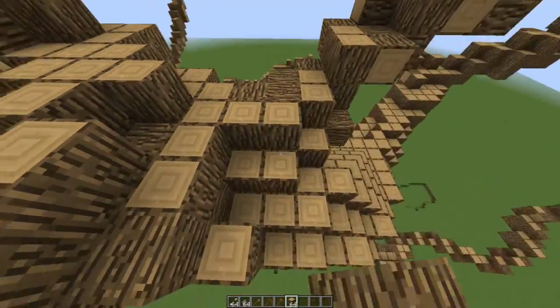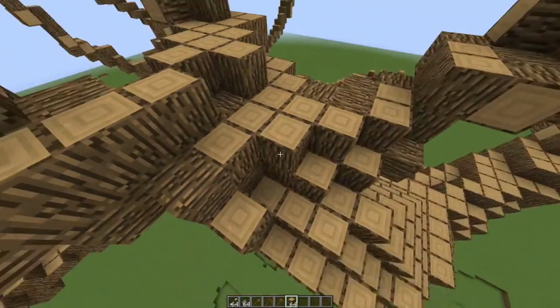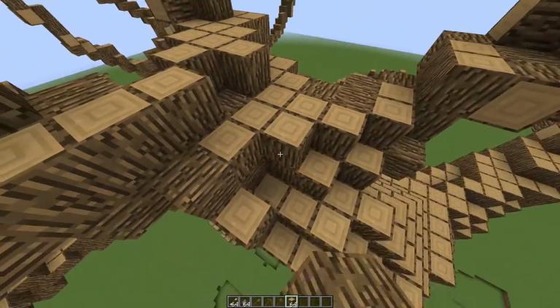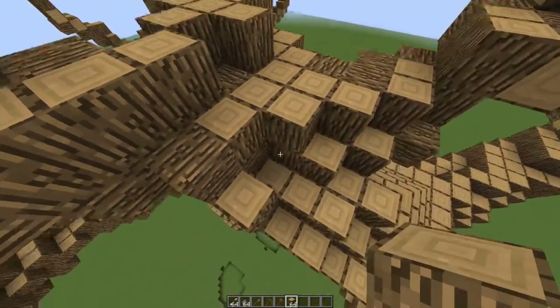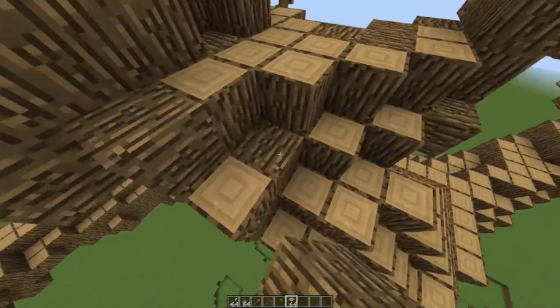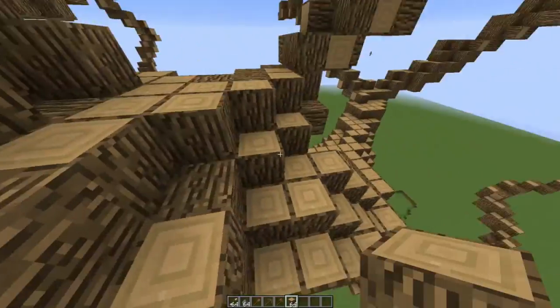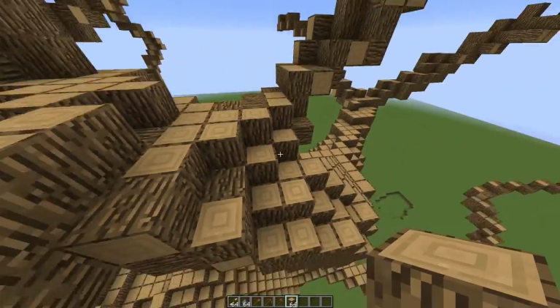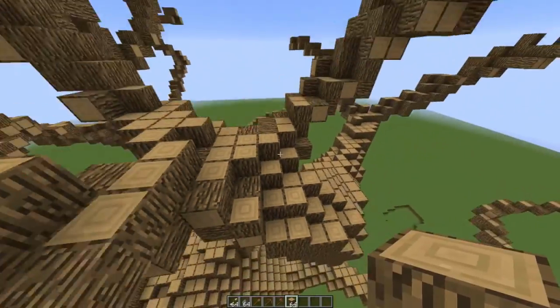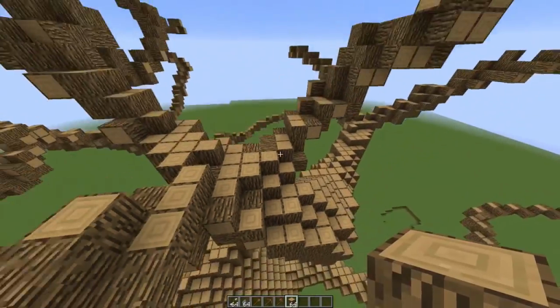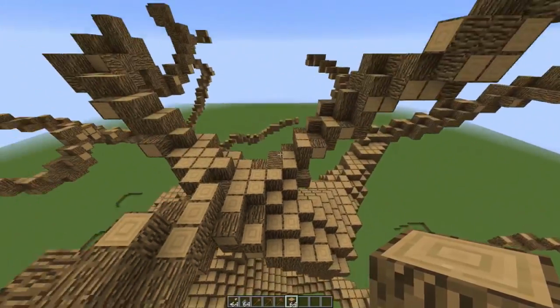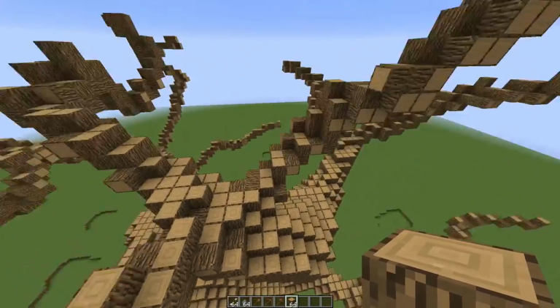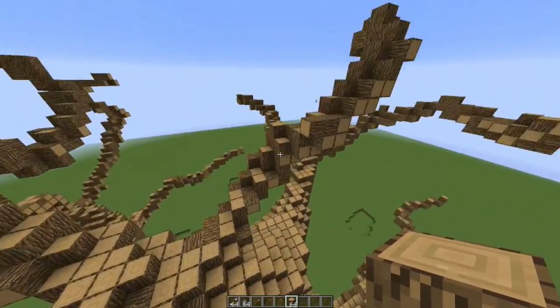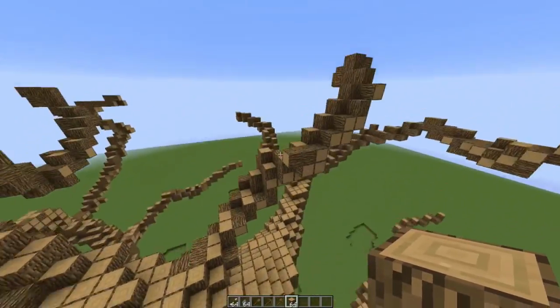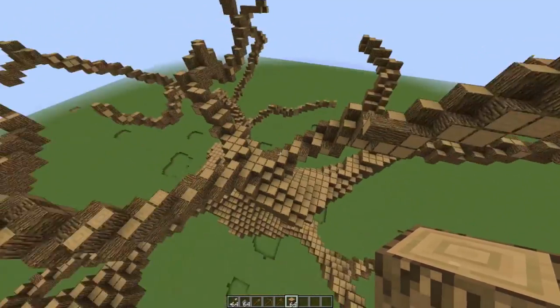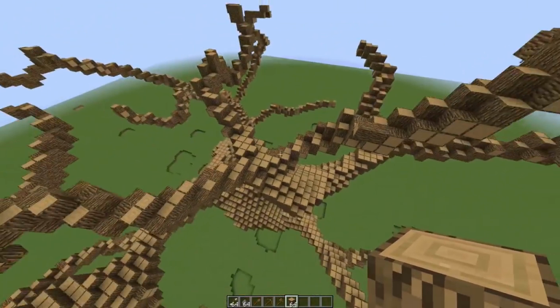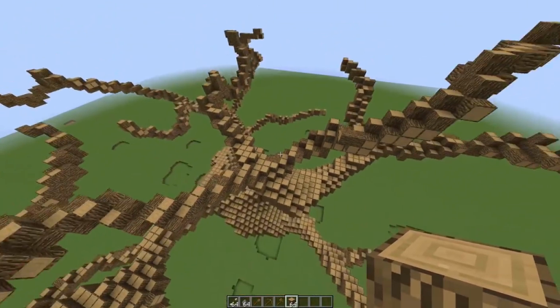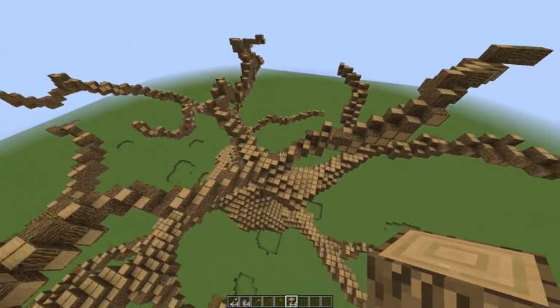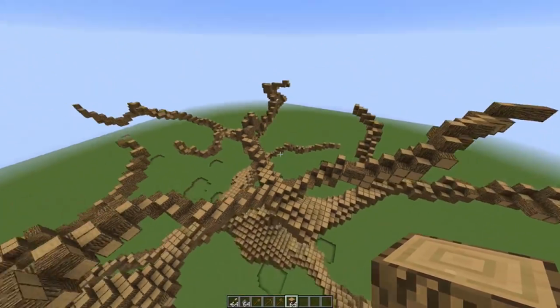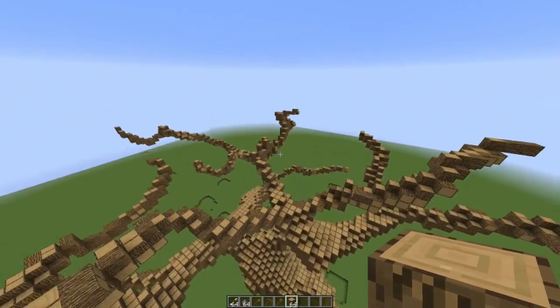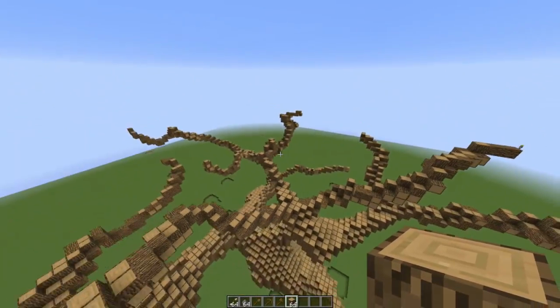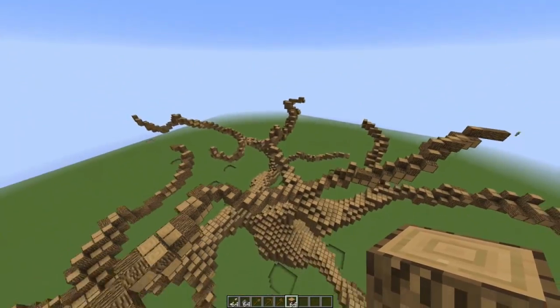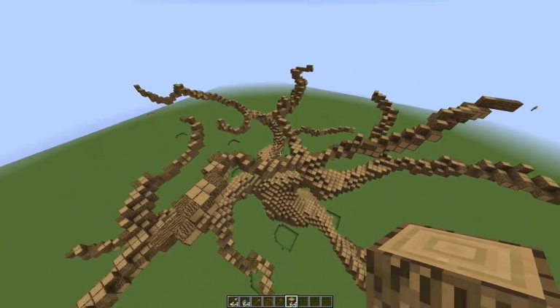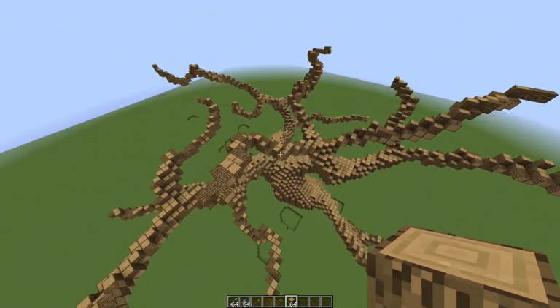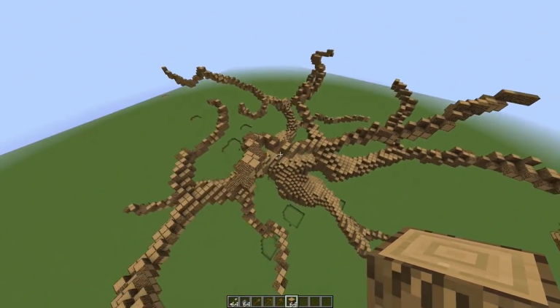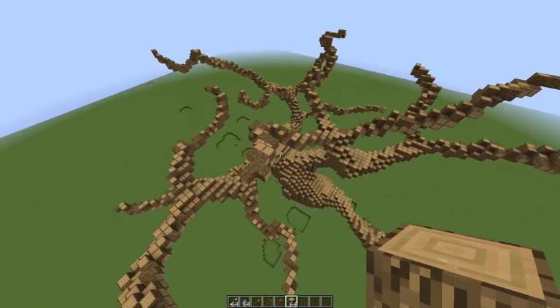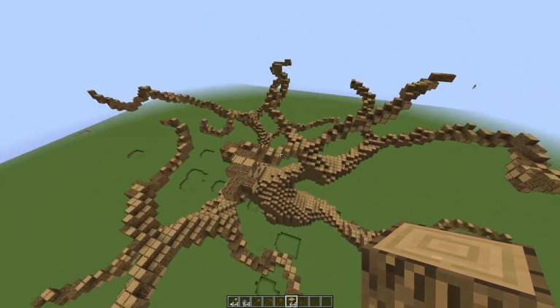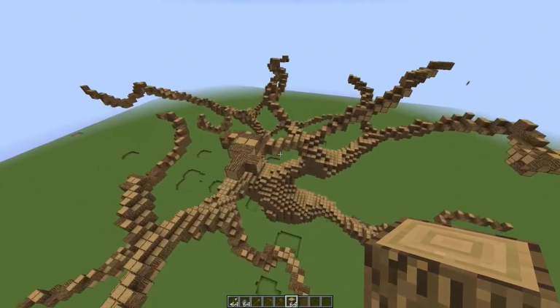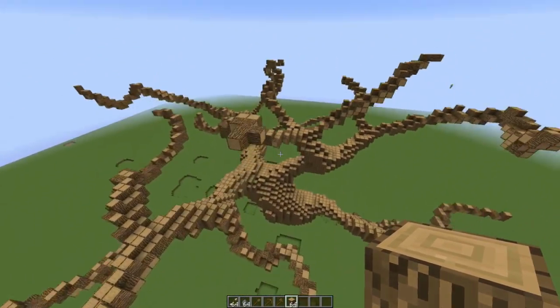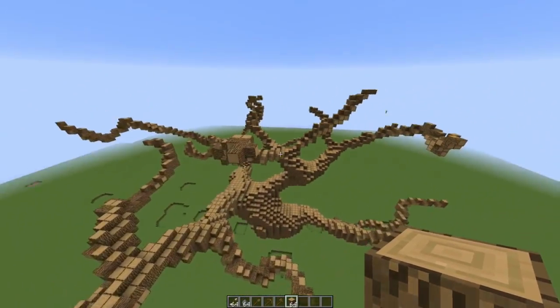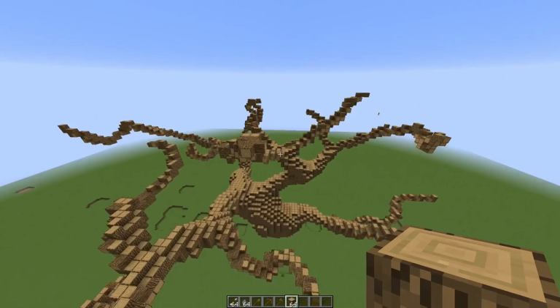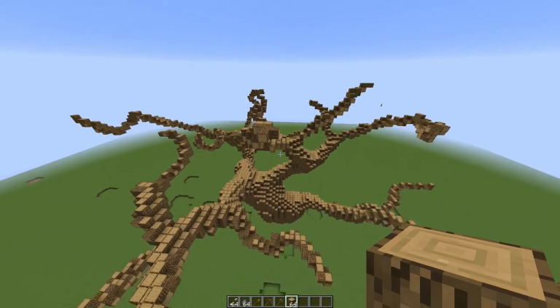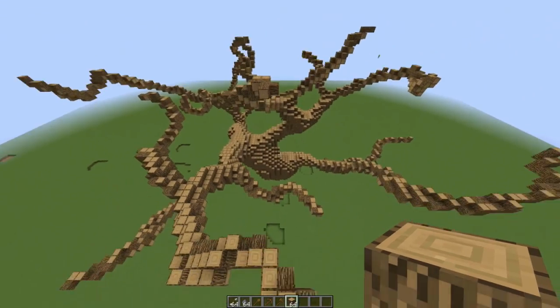It doesn't really take much to blend it, you just gotta make sure it looks like it's actually coming out of the tree. There you go — it's all blended.